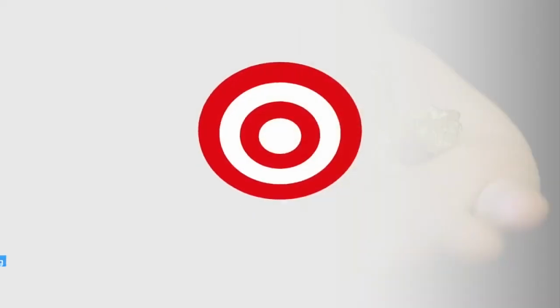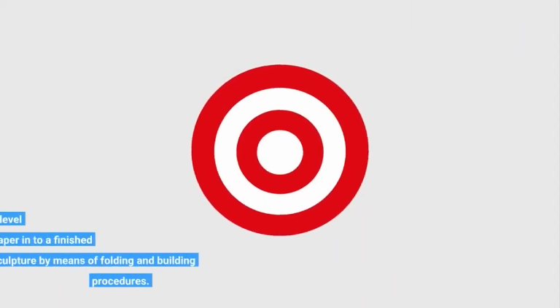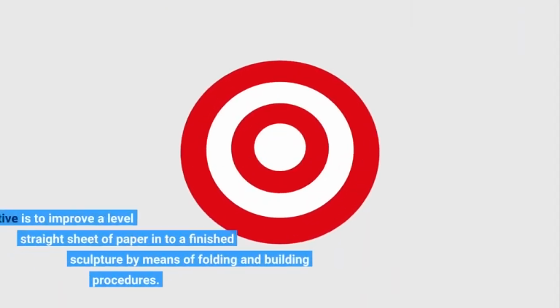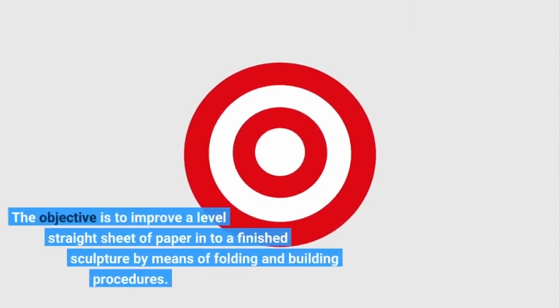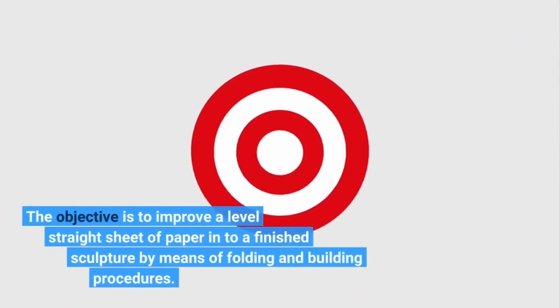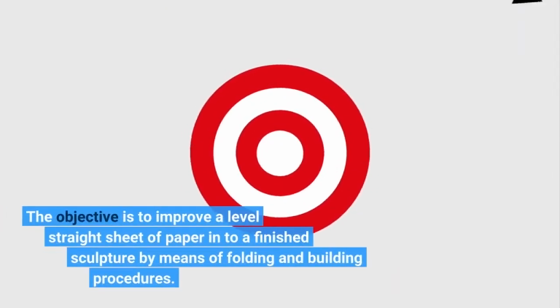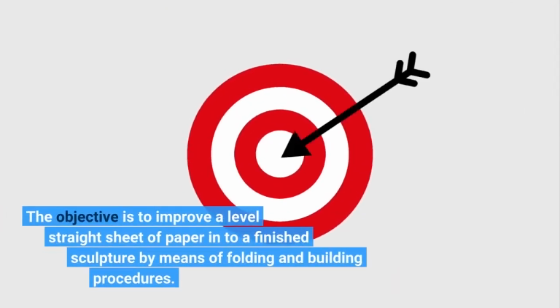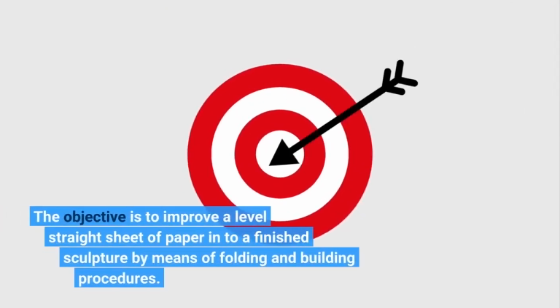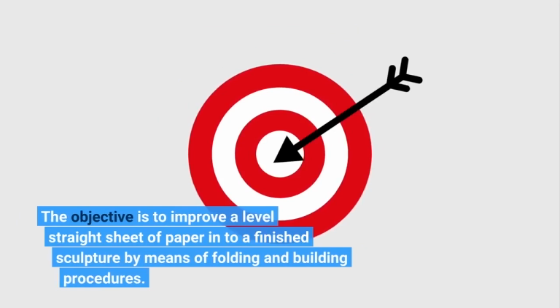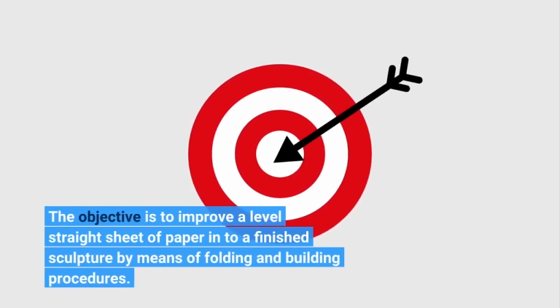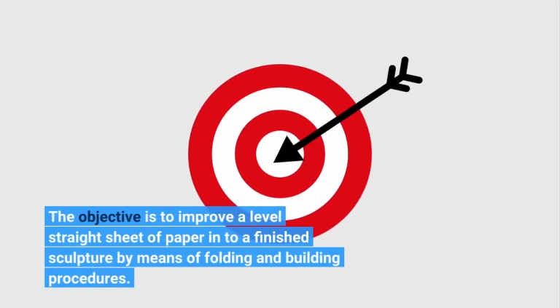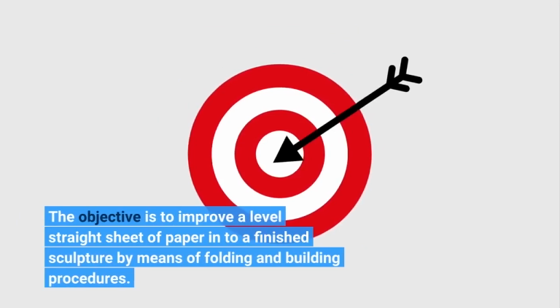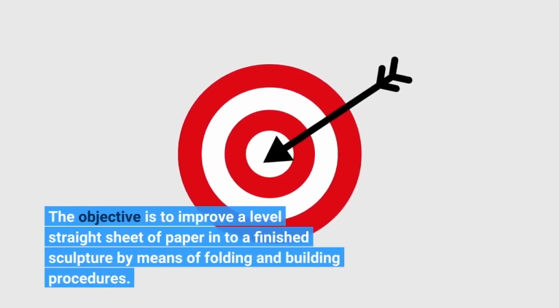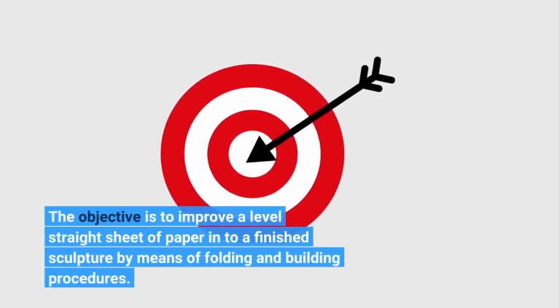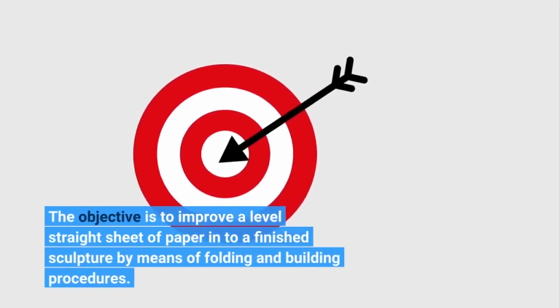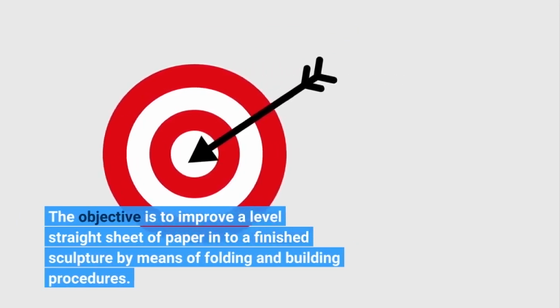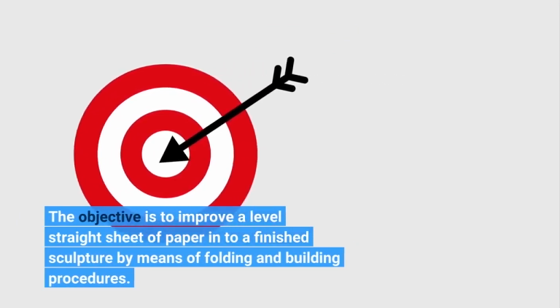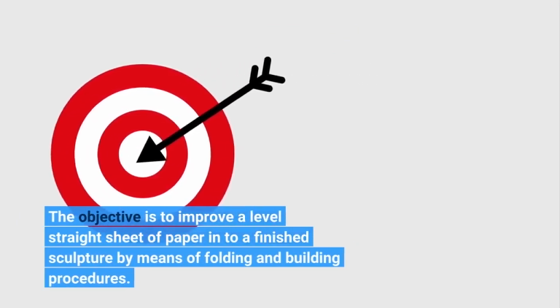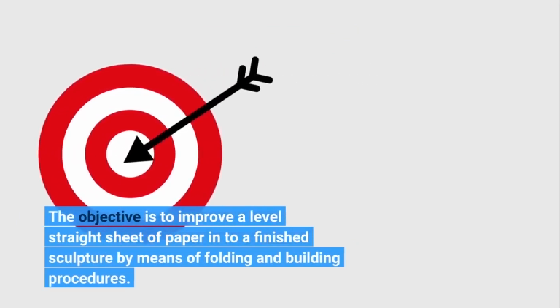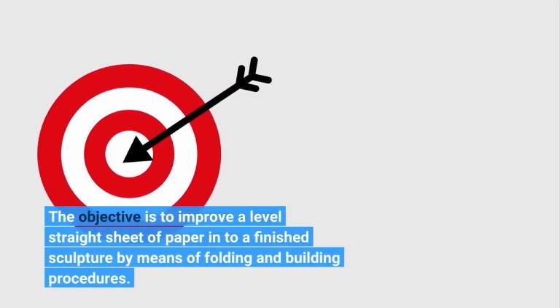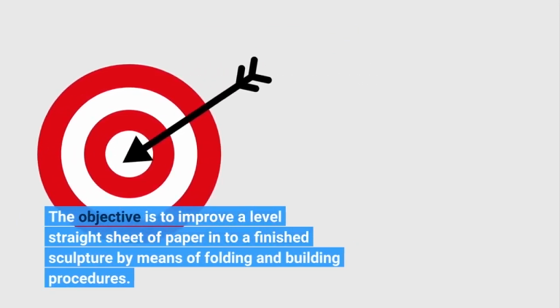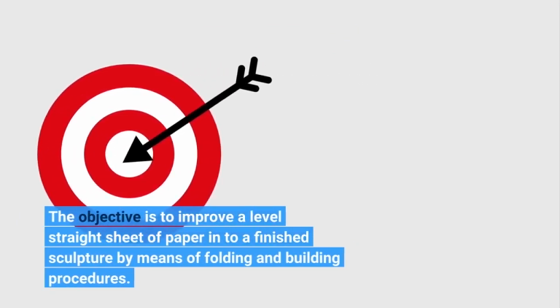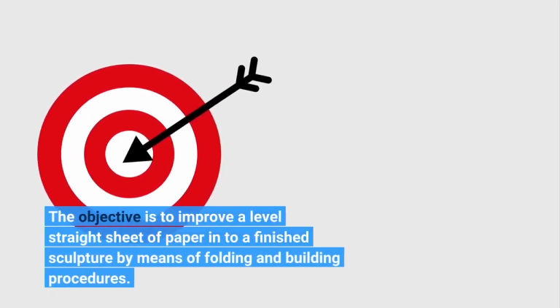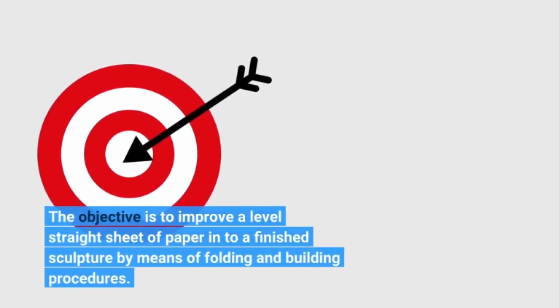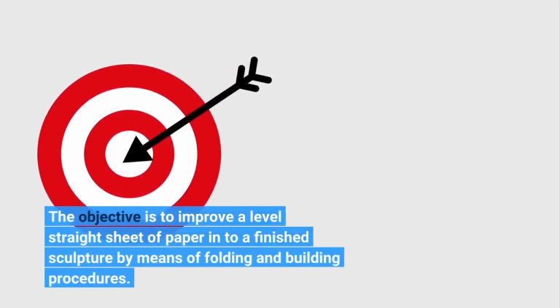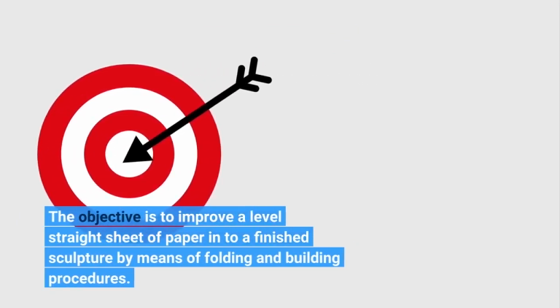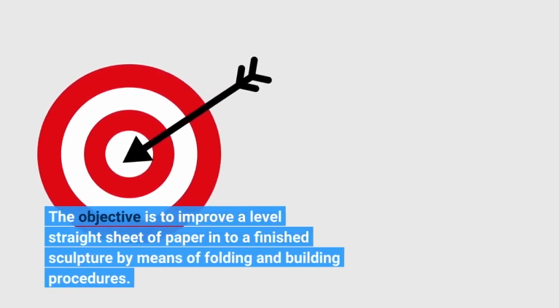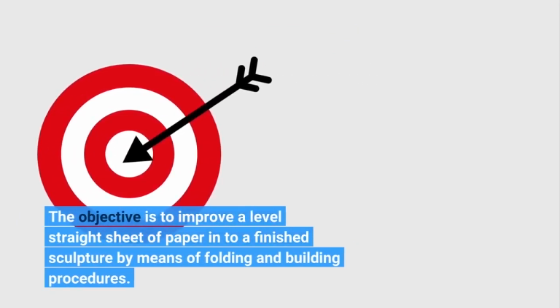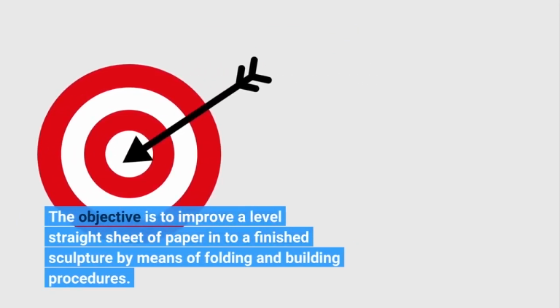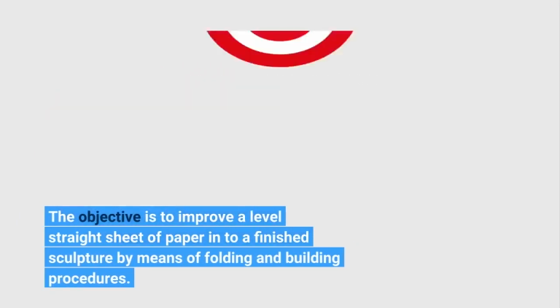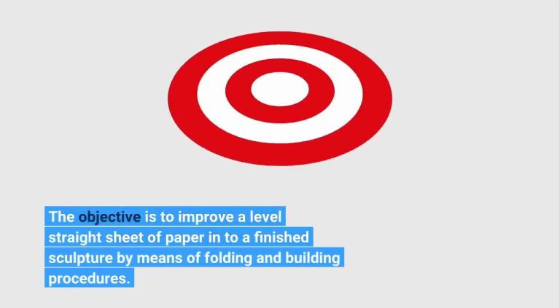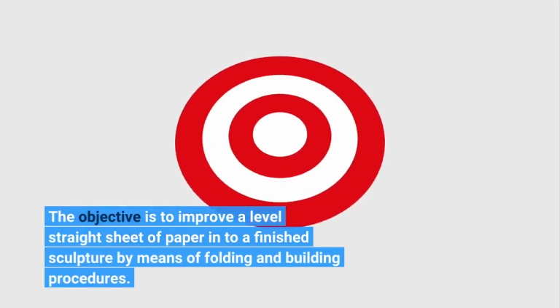The objective is to transform a flat sheet of paper into a finished sculpture by means of folding and construction procedures.